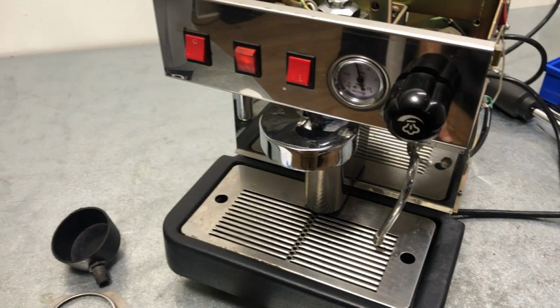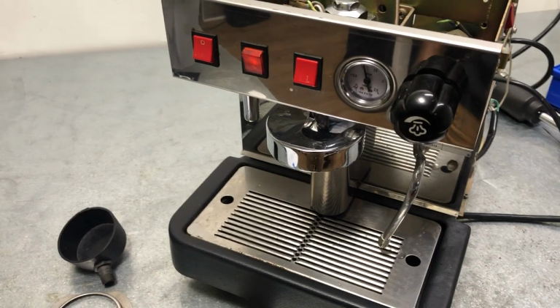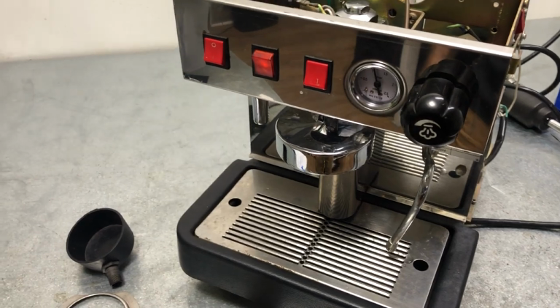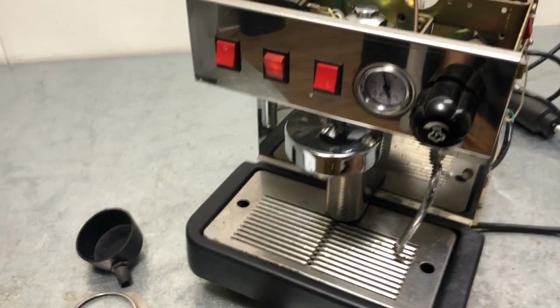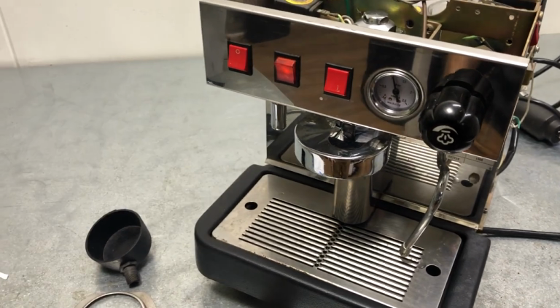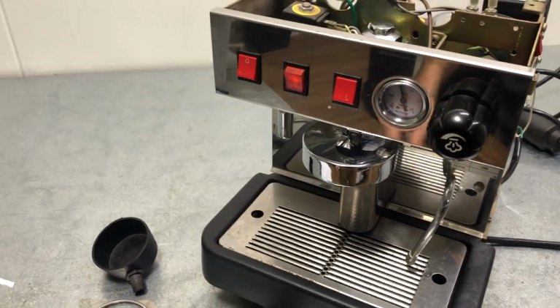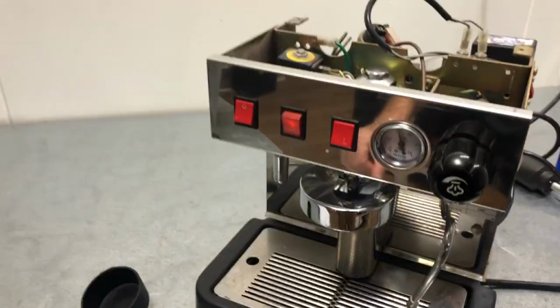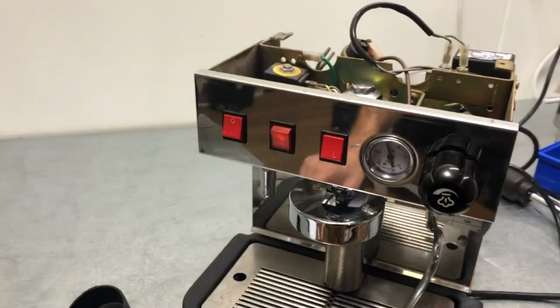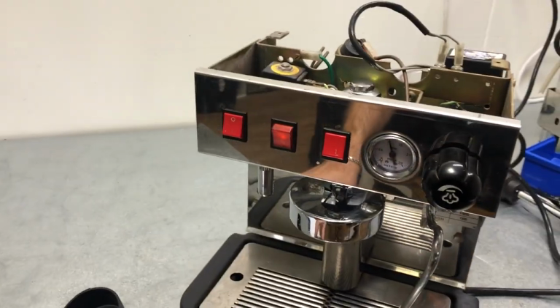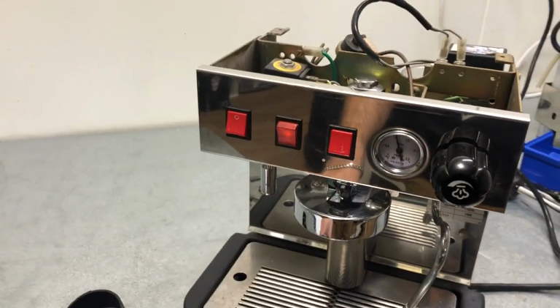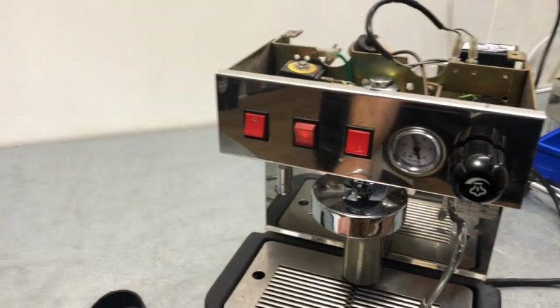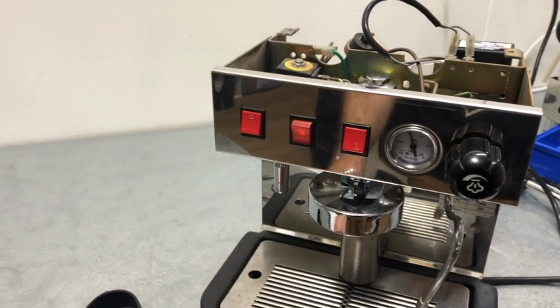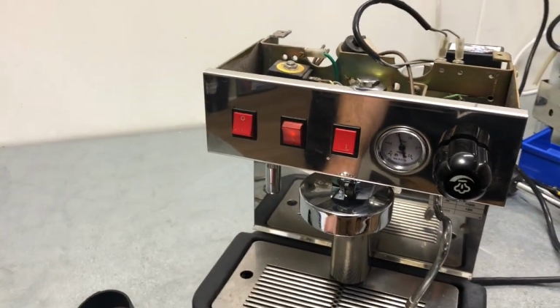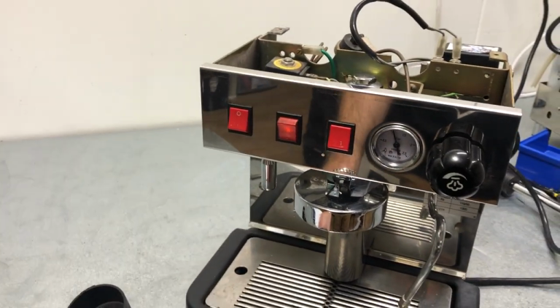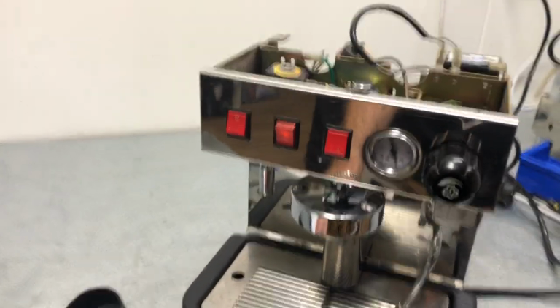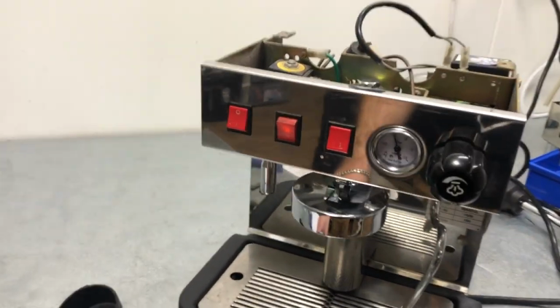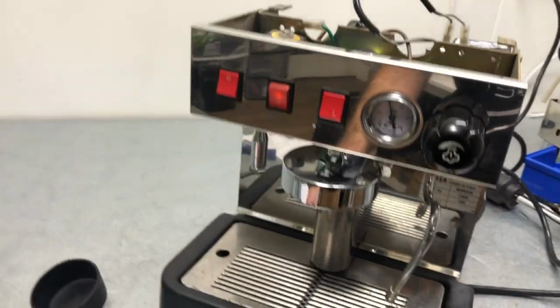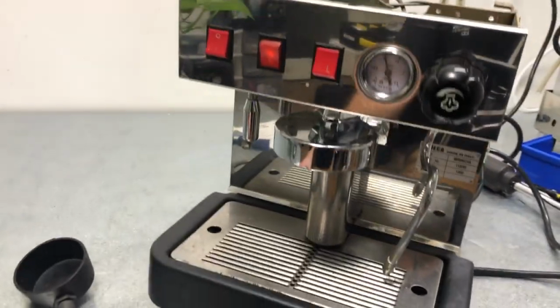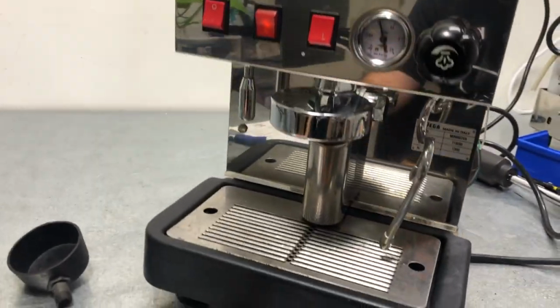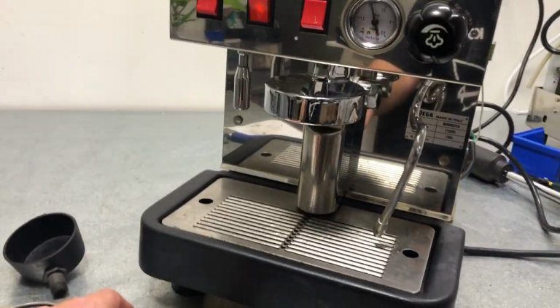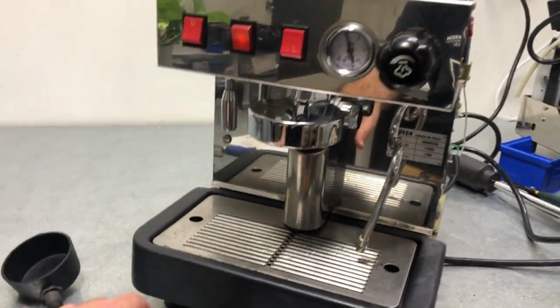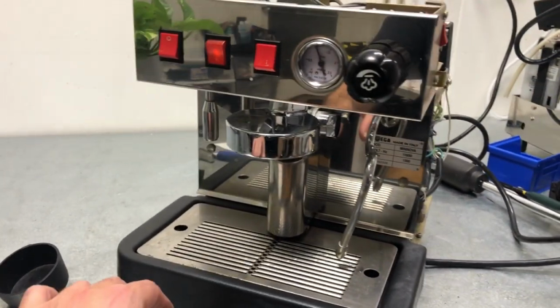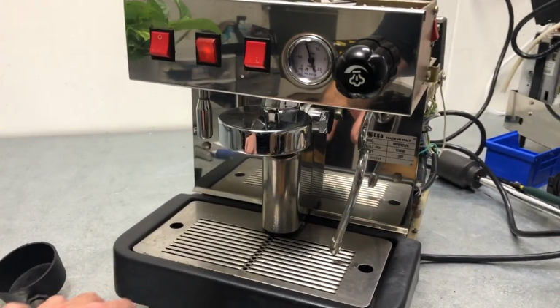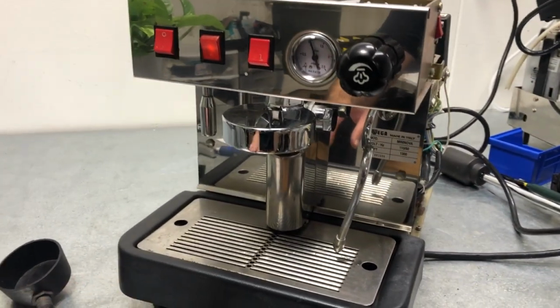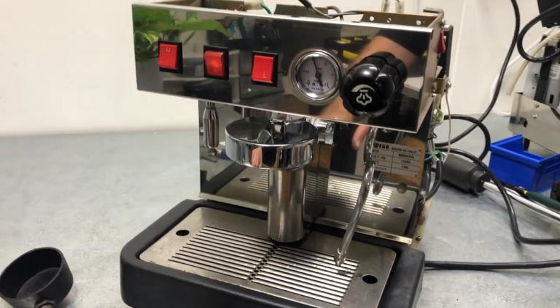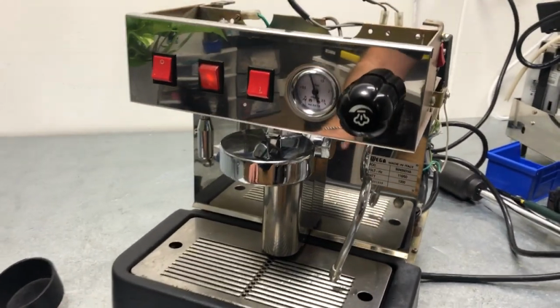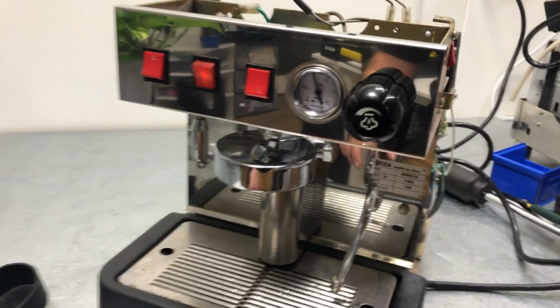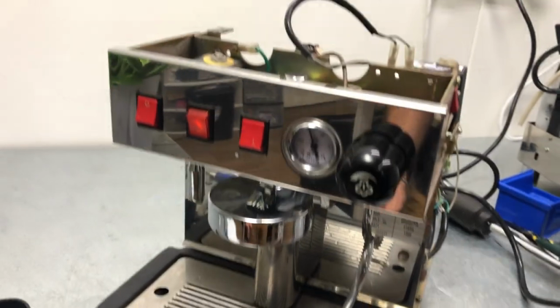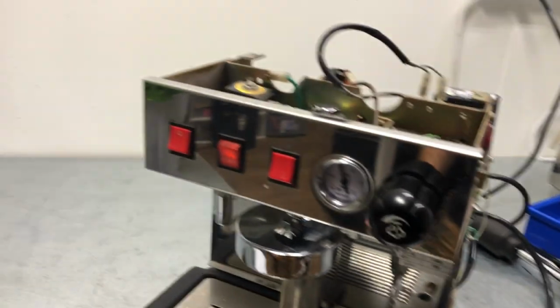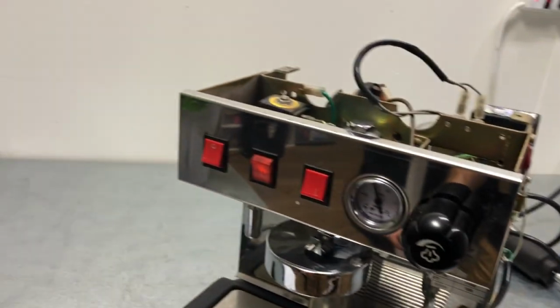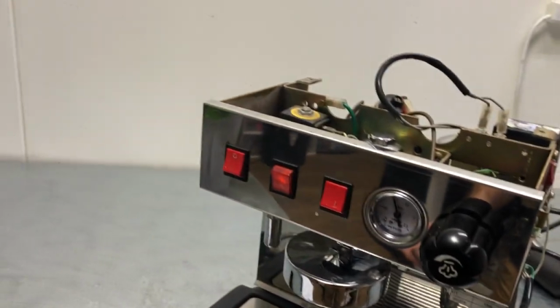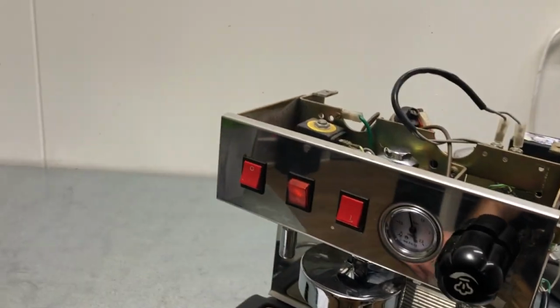Hello everyone, so today we're going to do a quick video about this WEGA Mini Nova Espresso Machine.